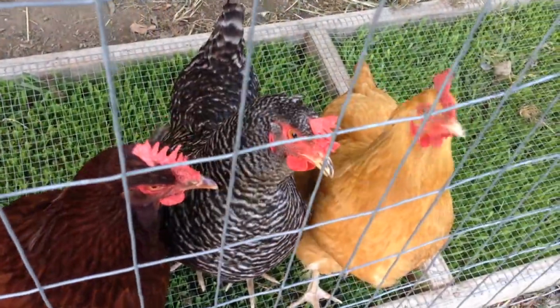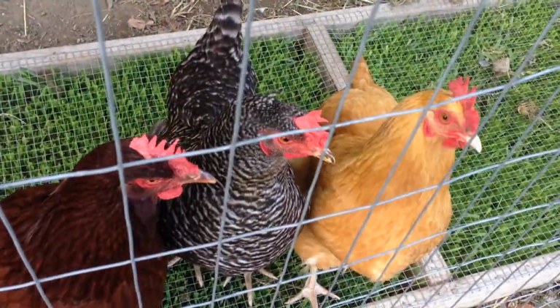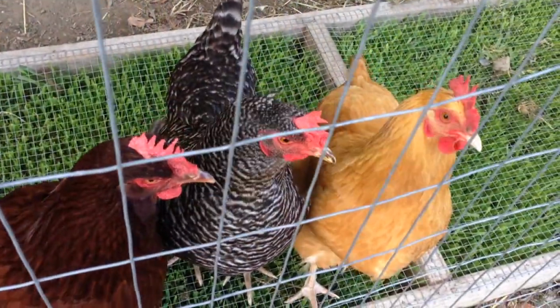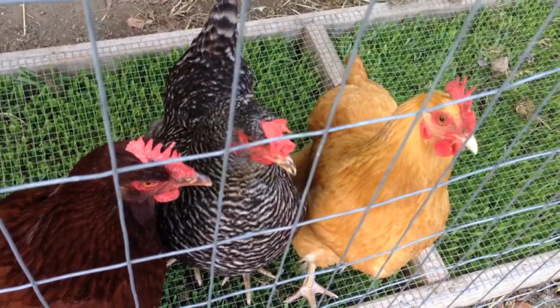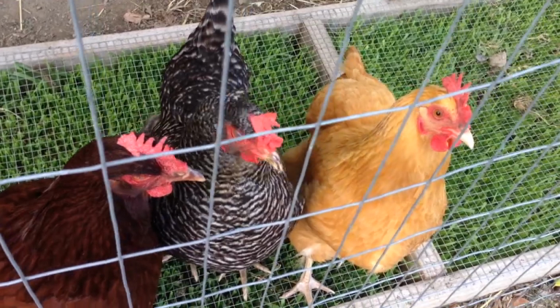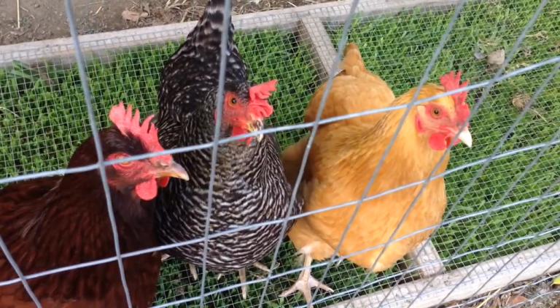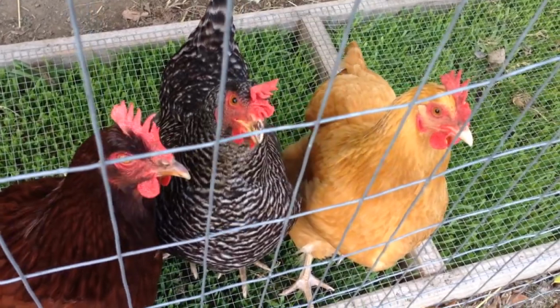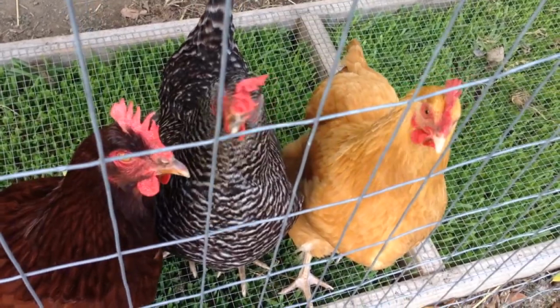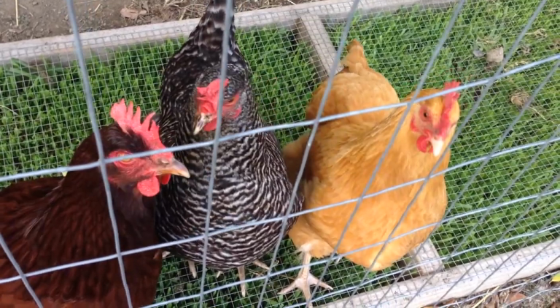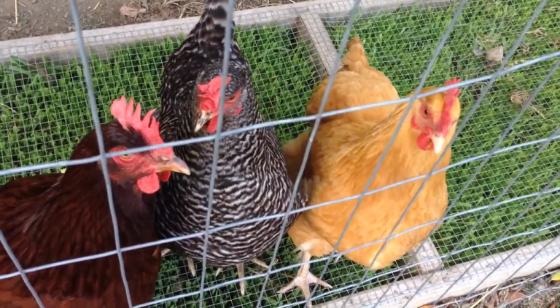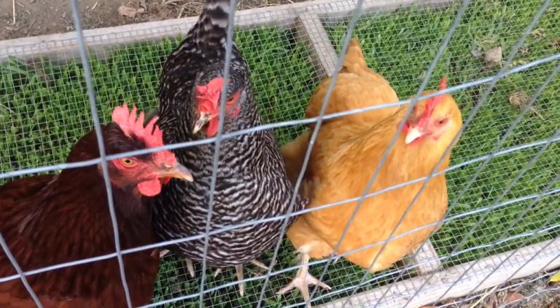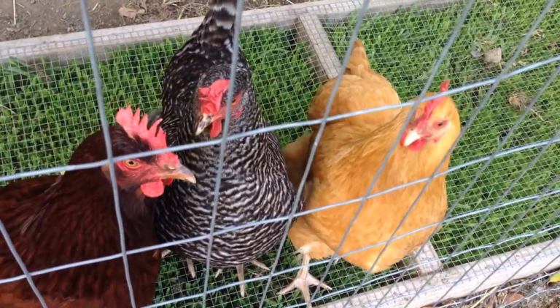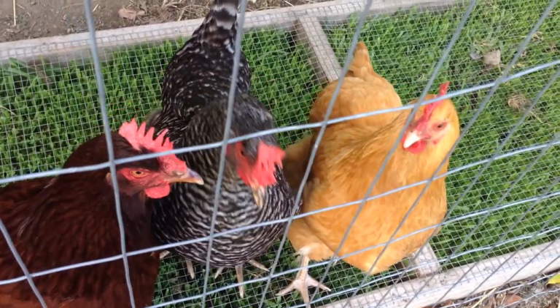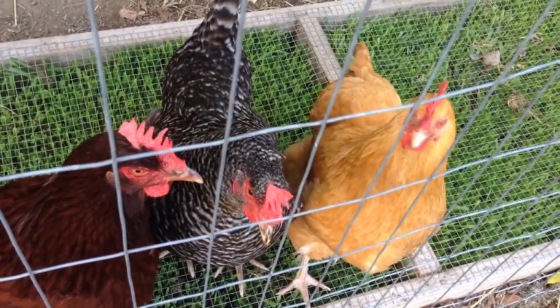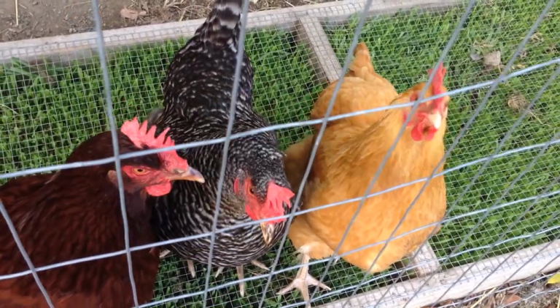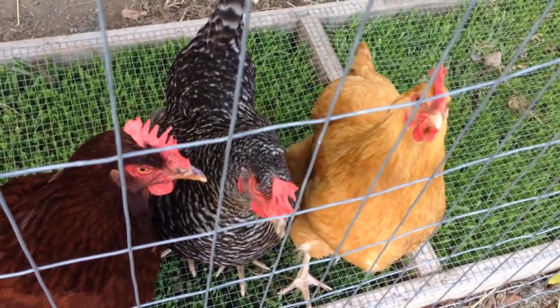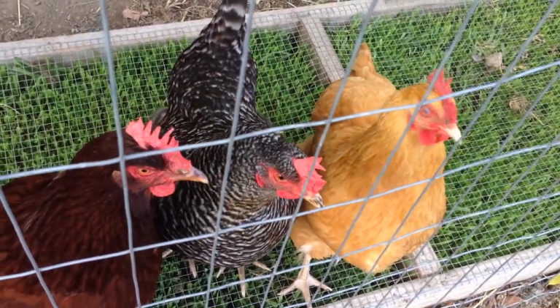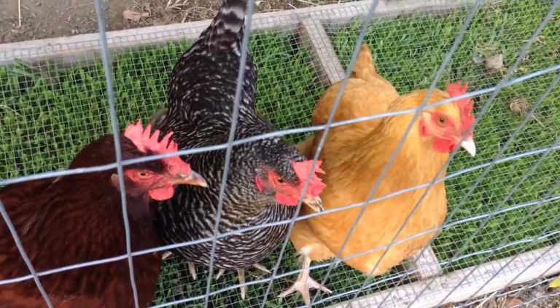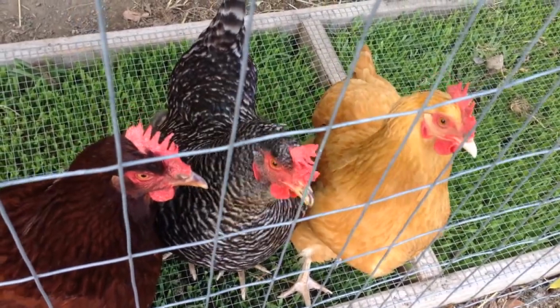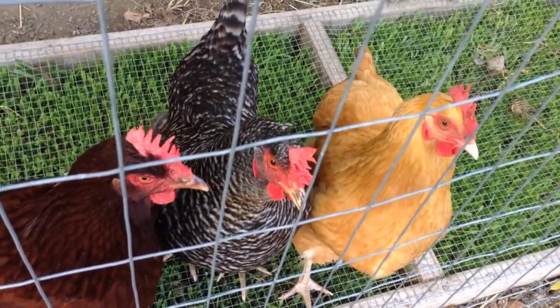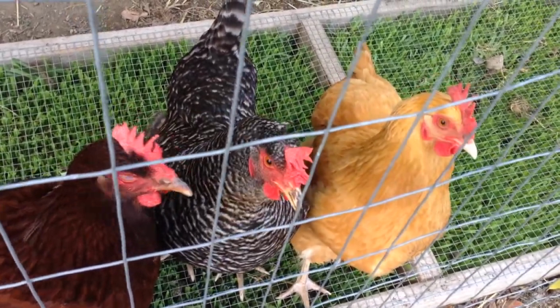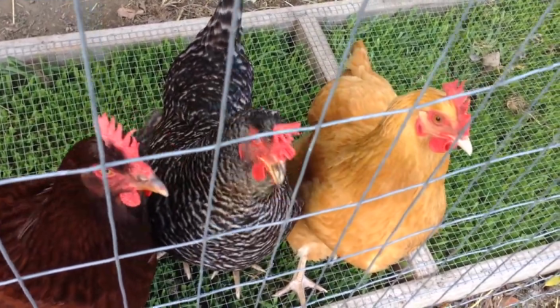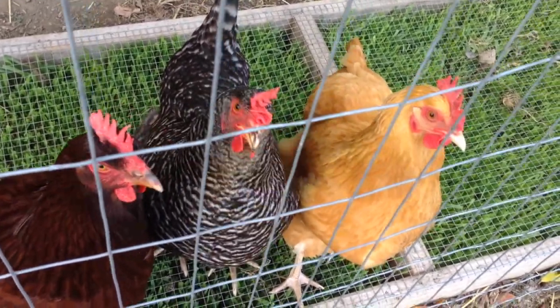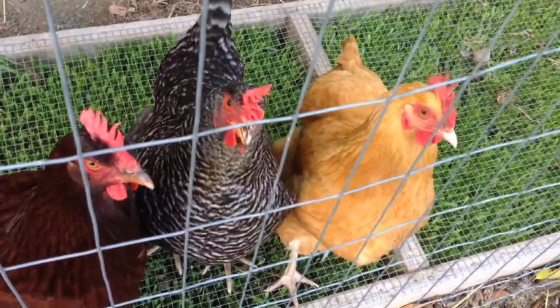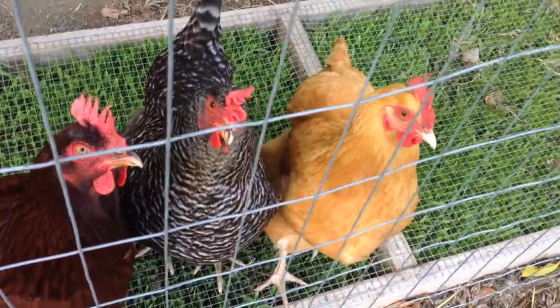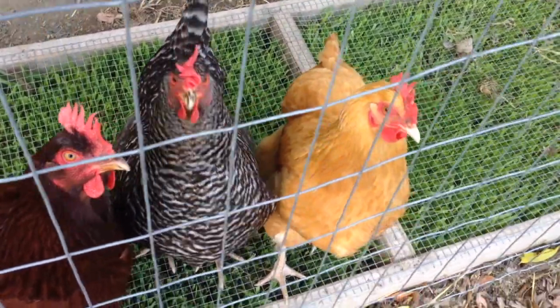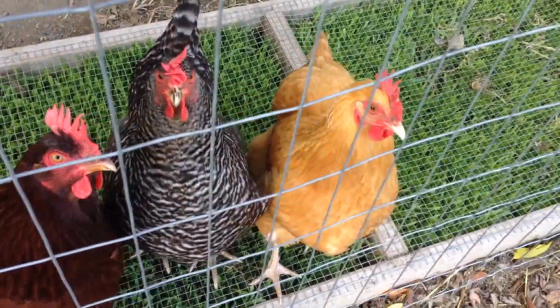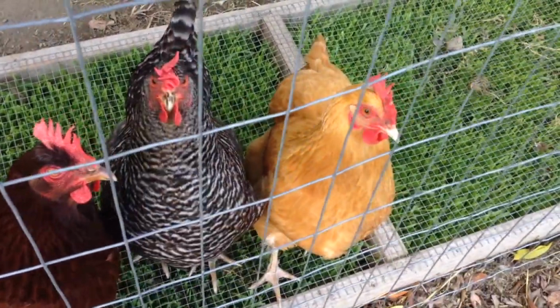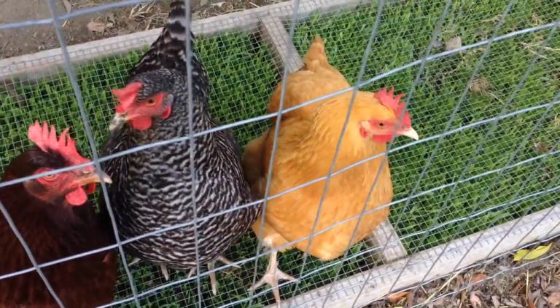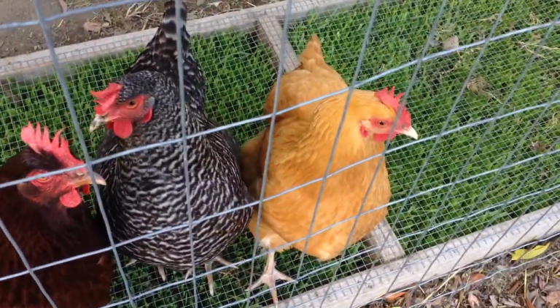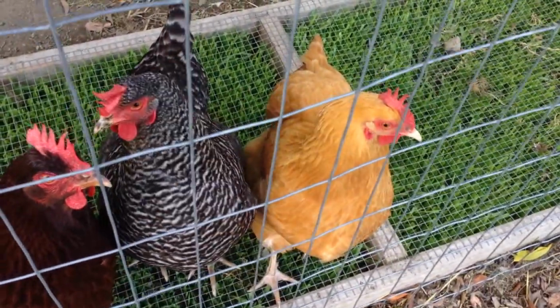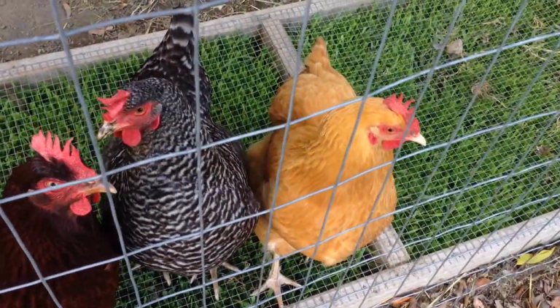And then they start begging, even though they're standing on a grazing frame. So anyways.